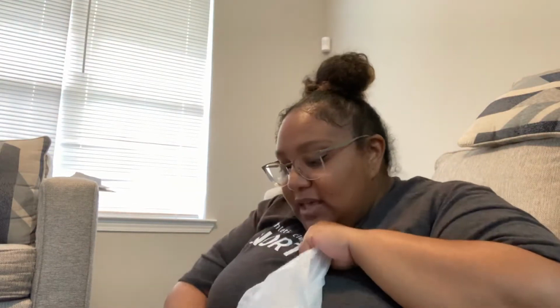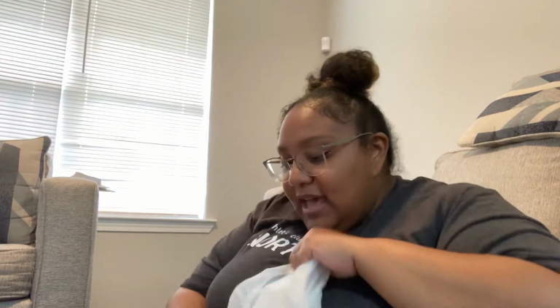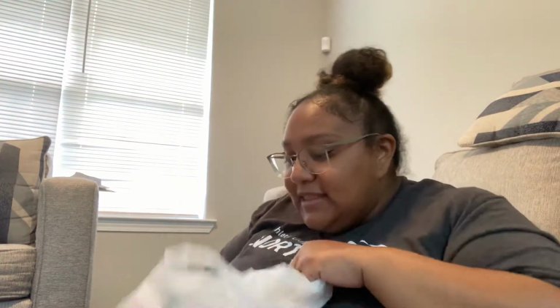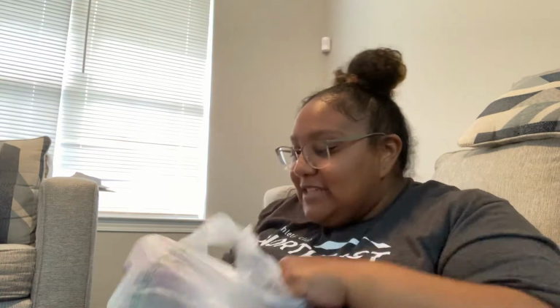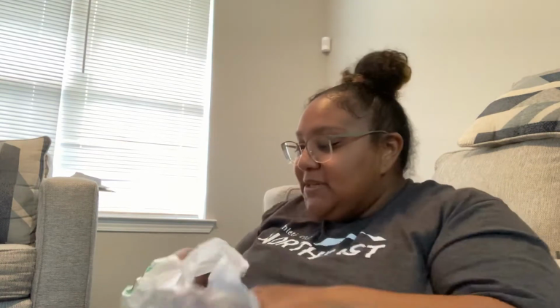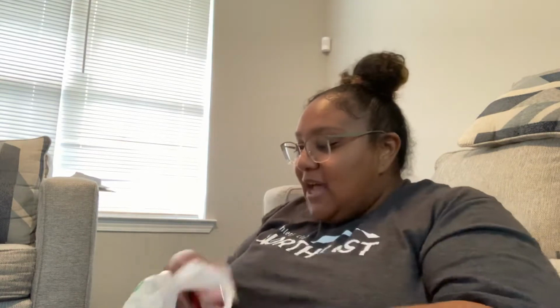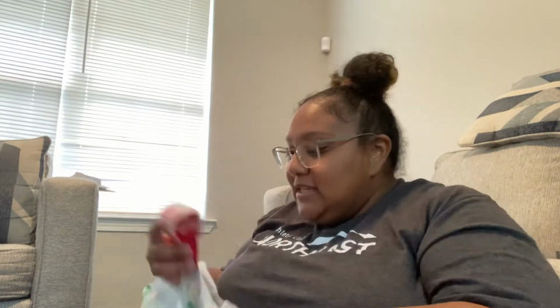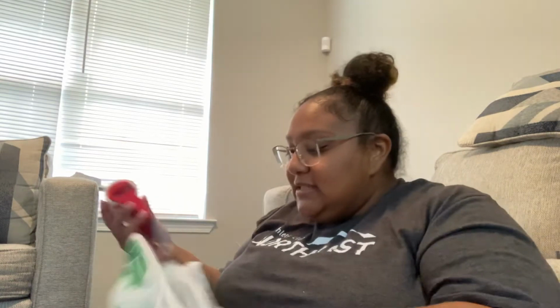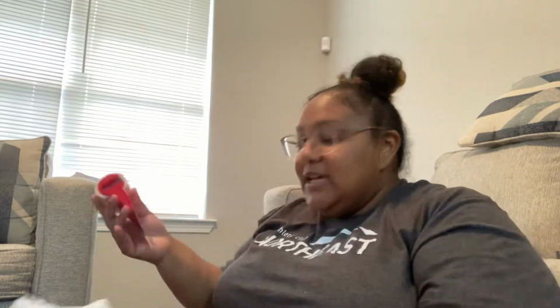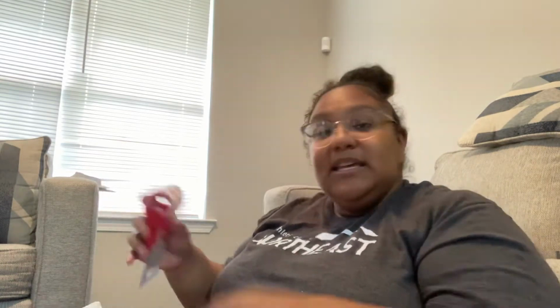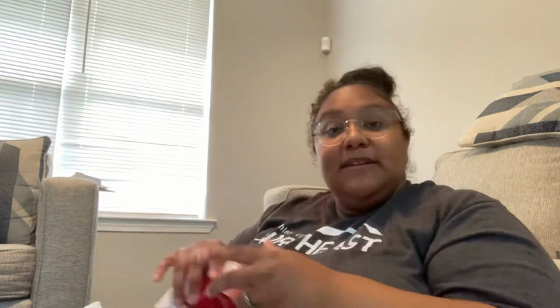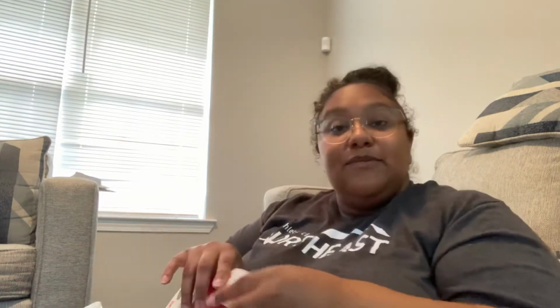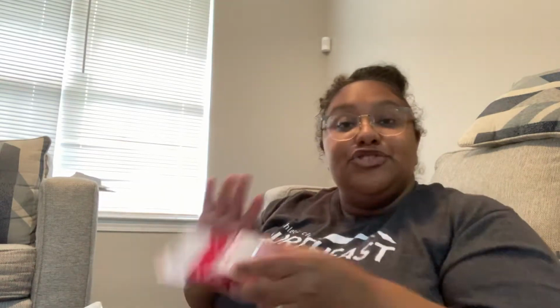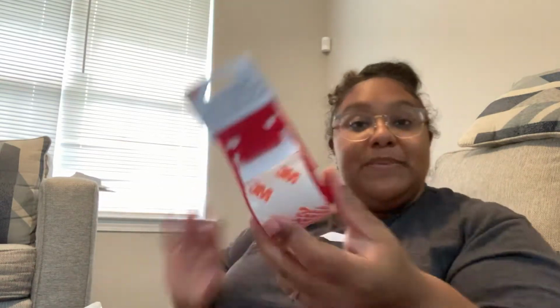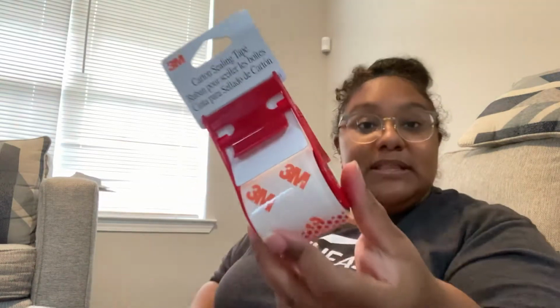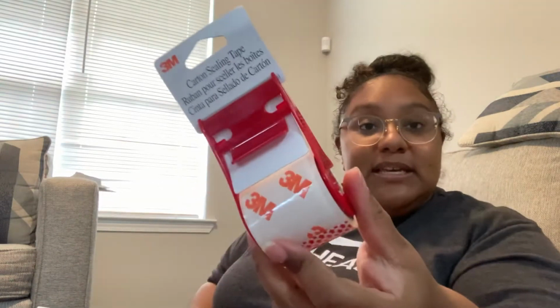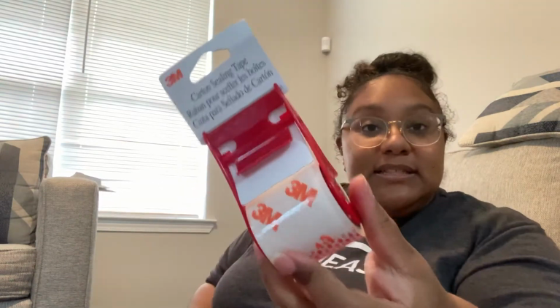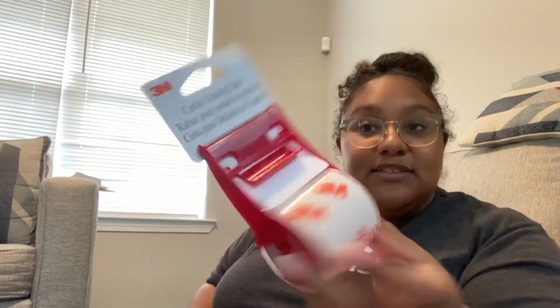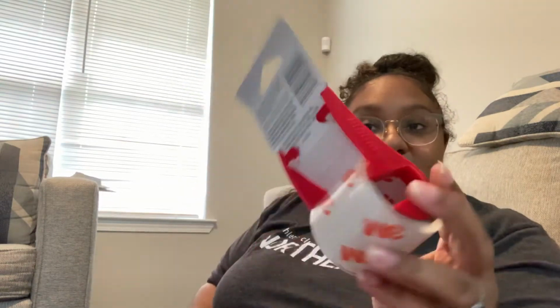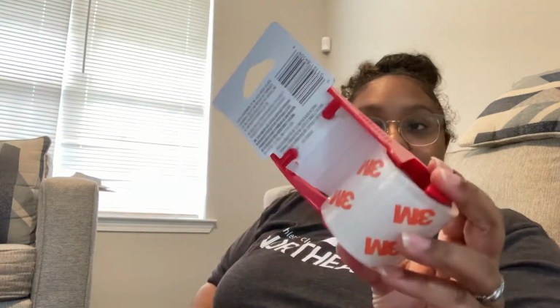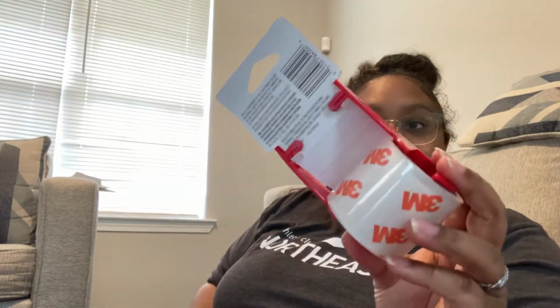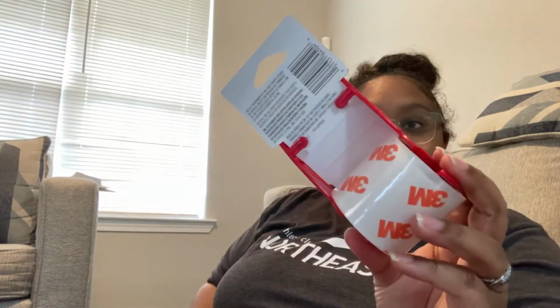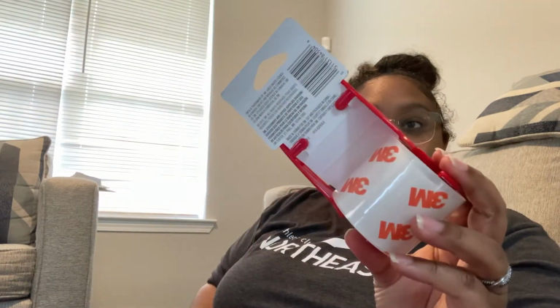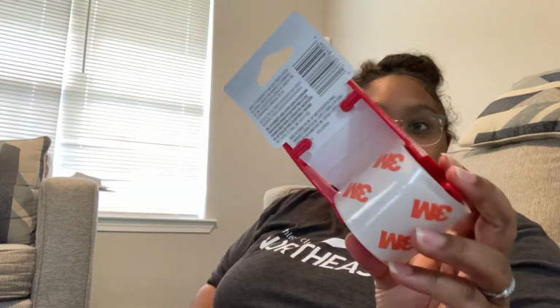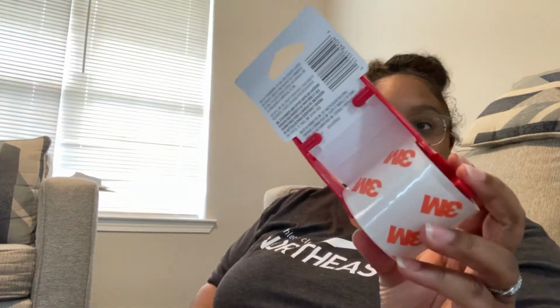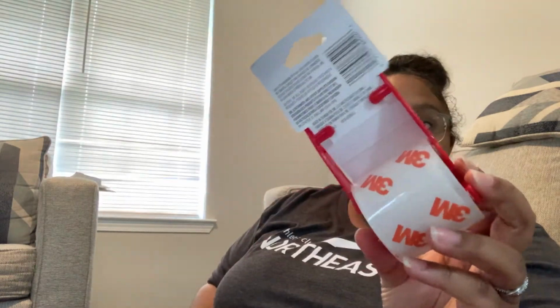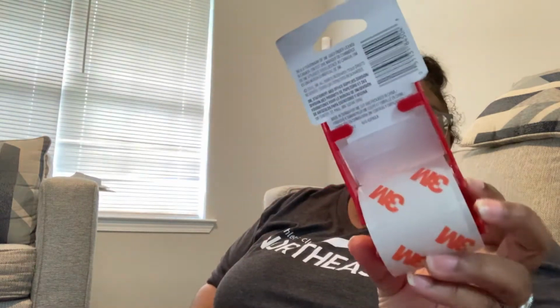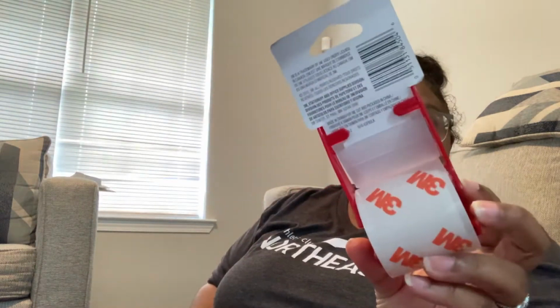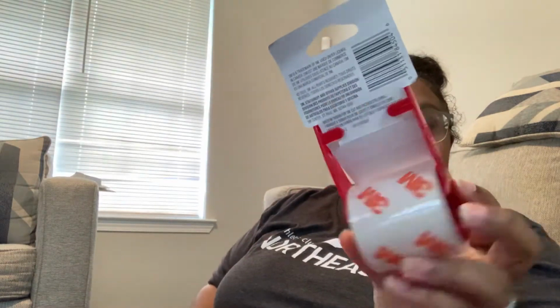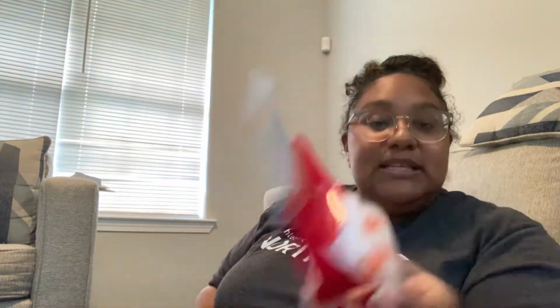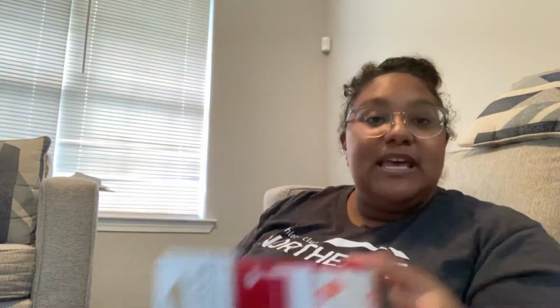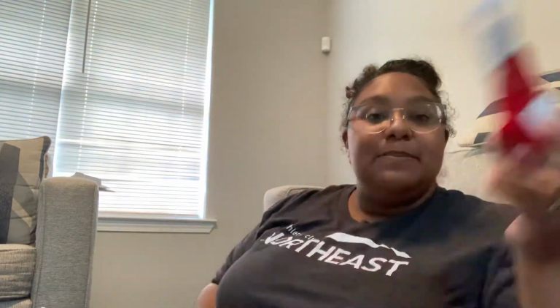And last but not least, for shipping things, I just got one of these small 3M carton sealing tapes.